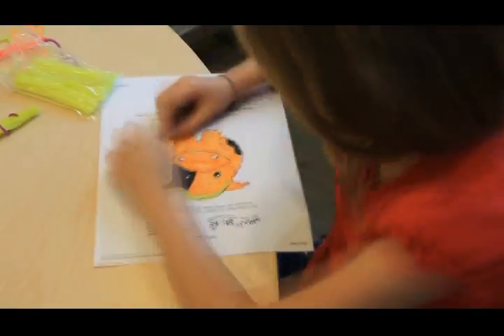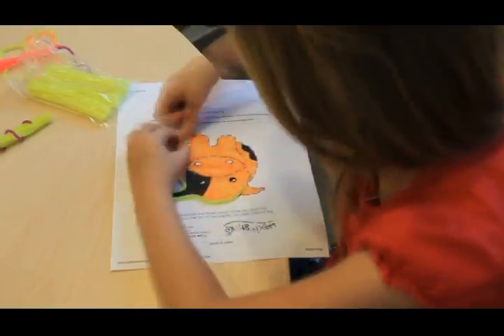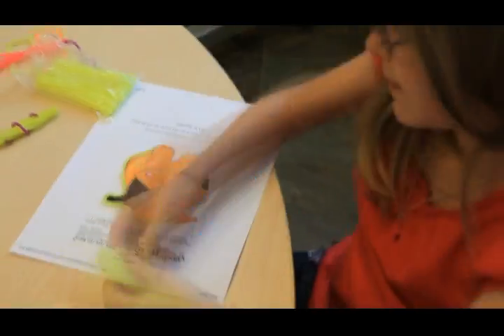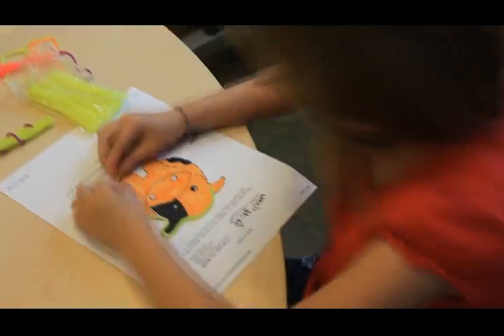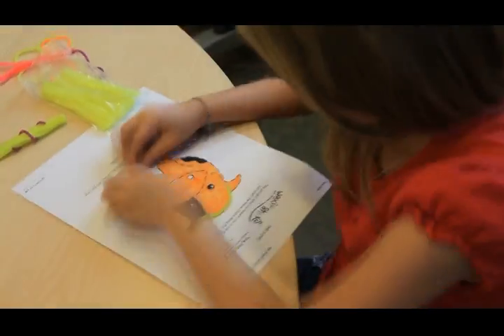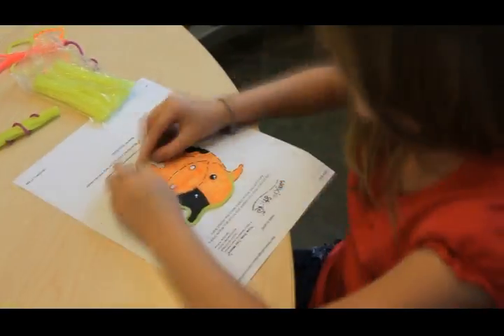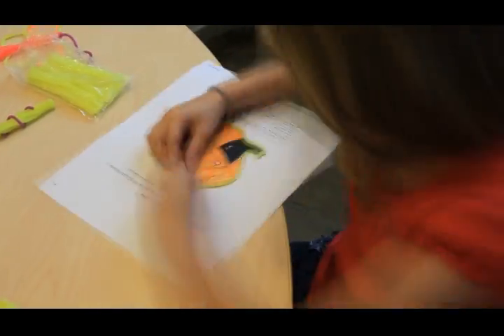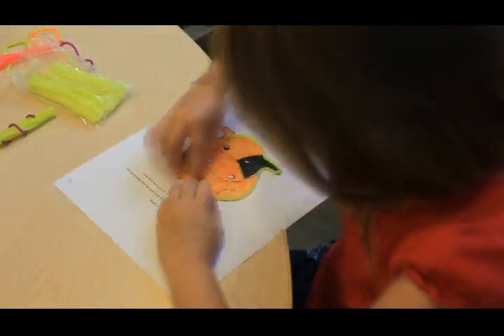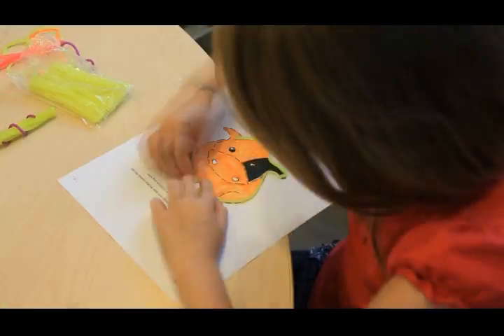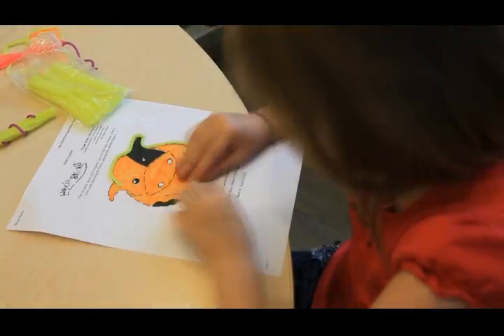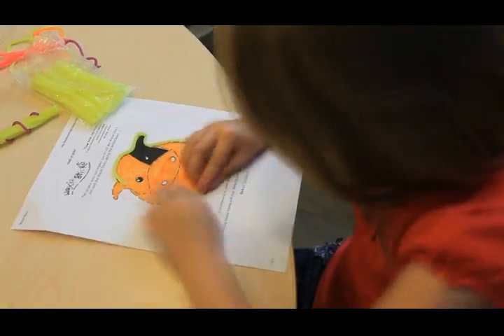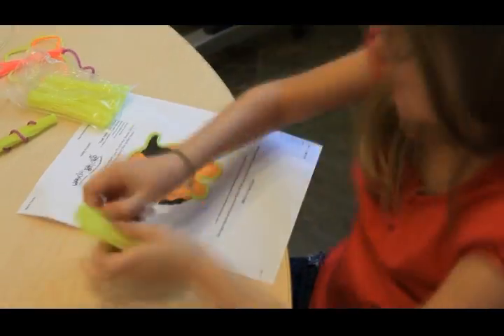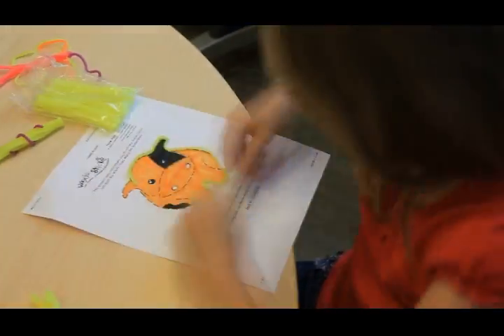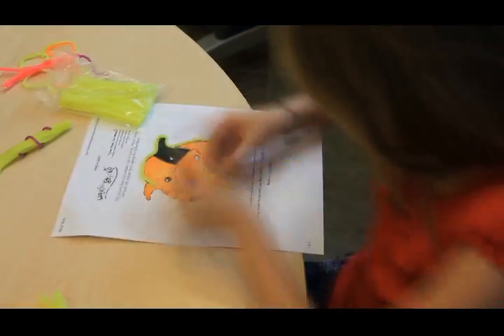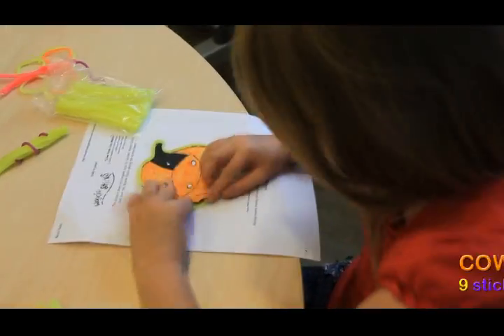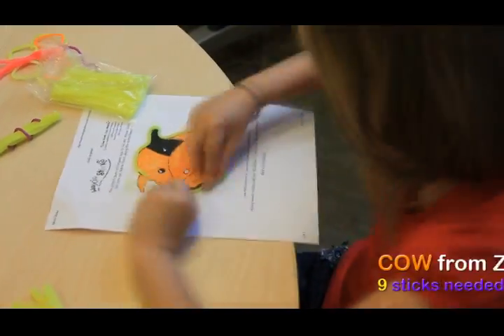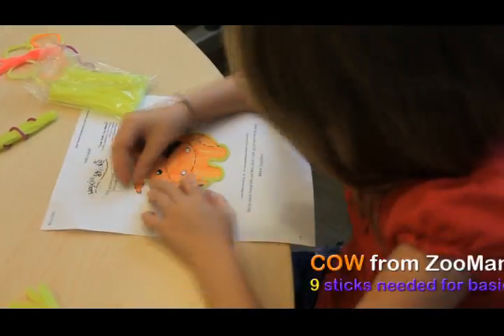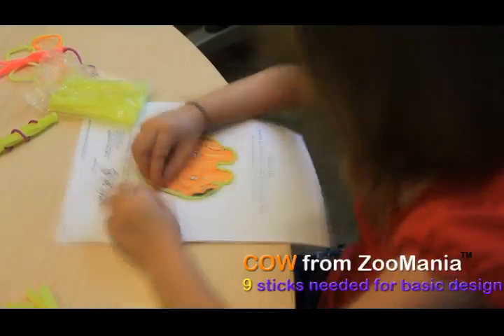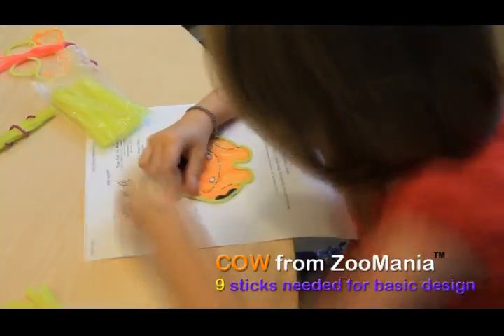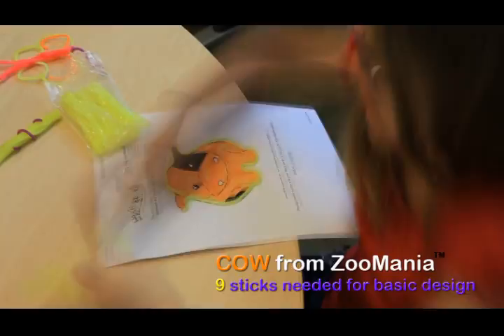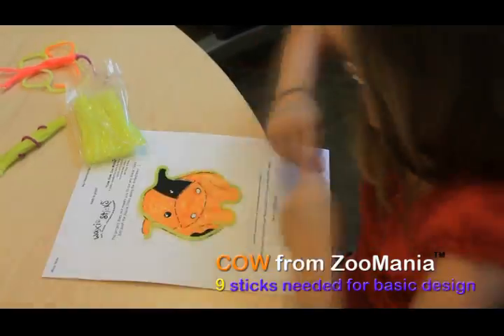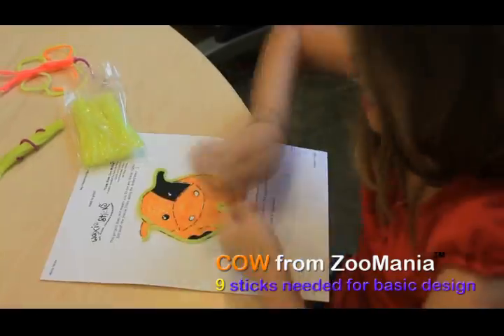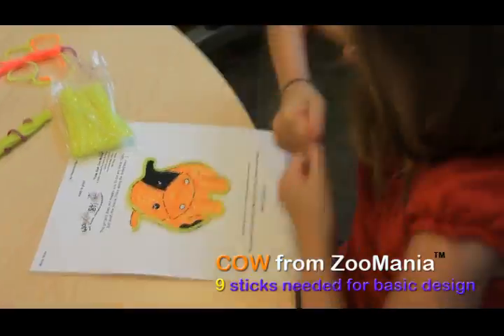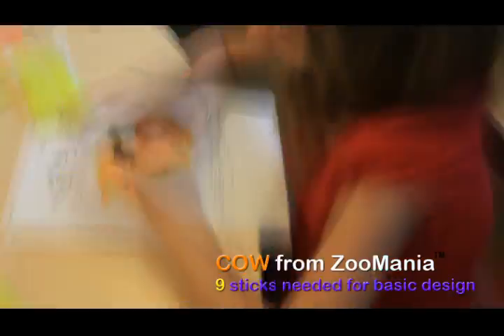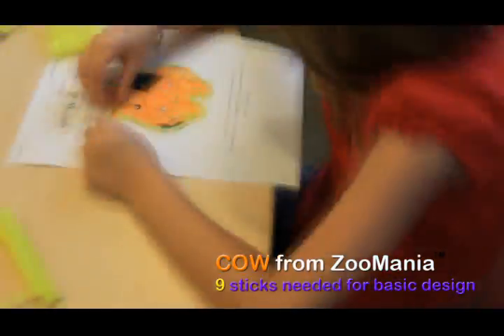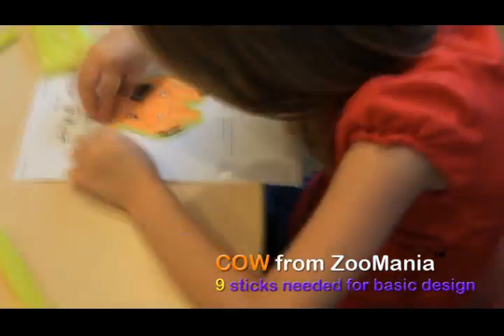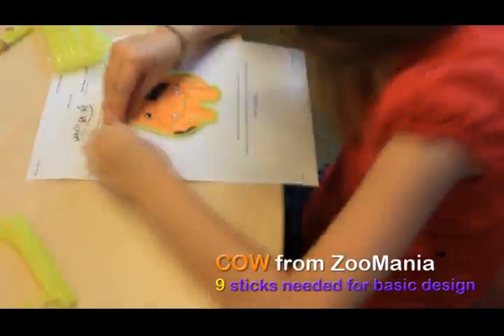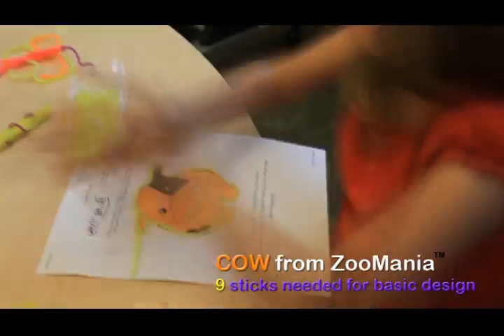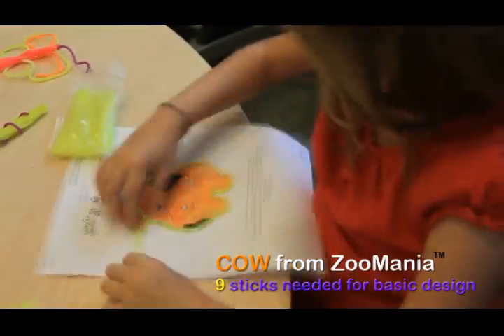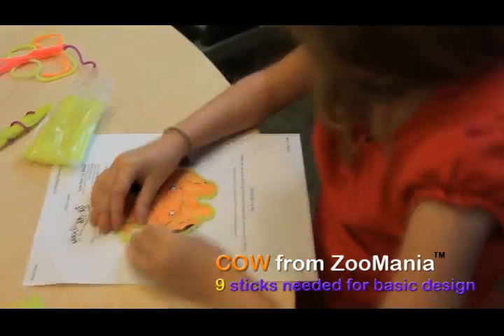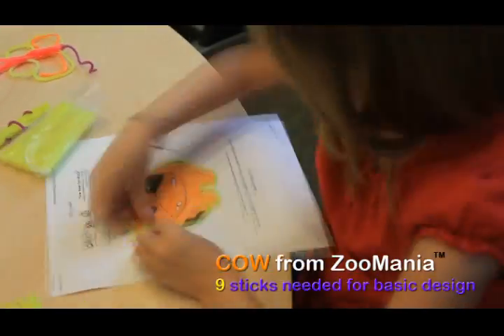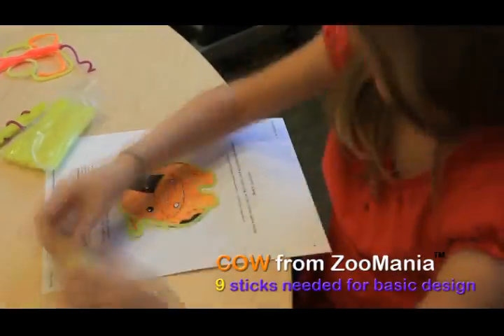Each worksheet has the suggested number of sticks, but you can use as many as you'd like.